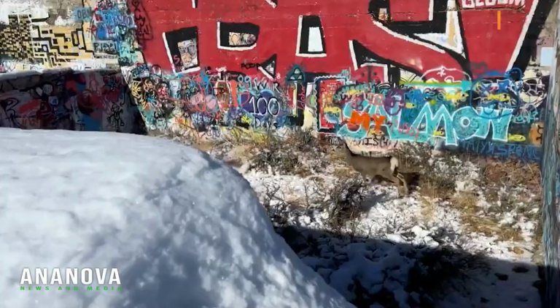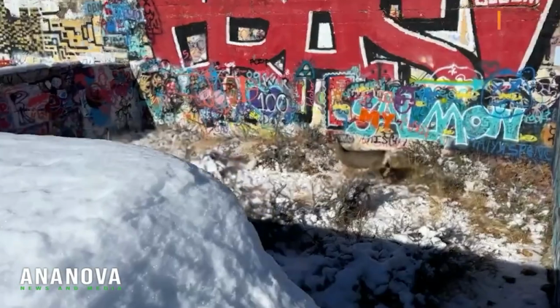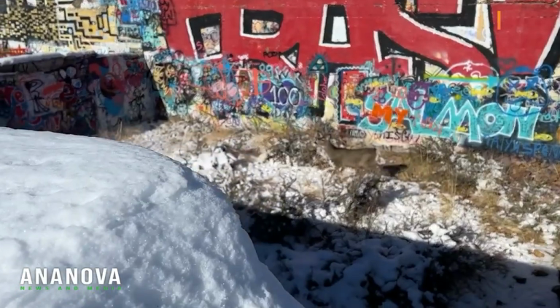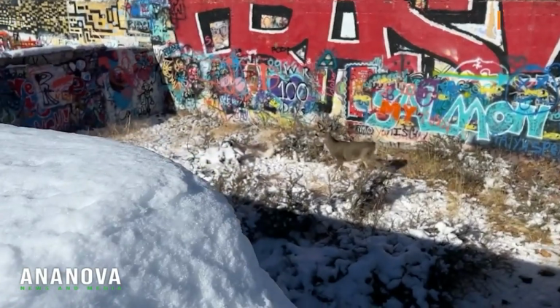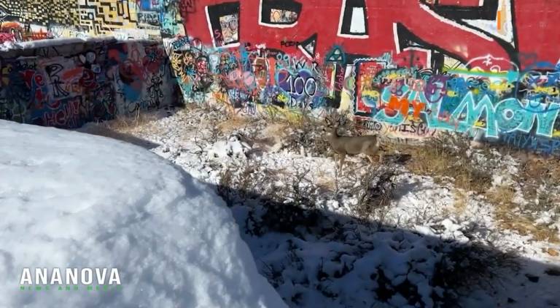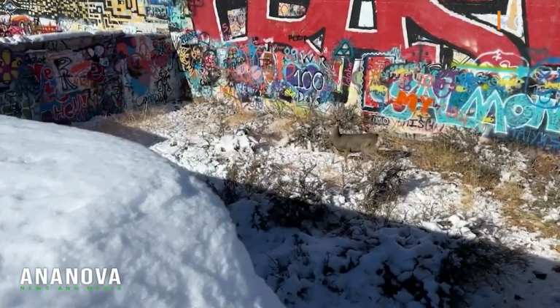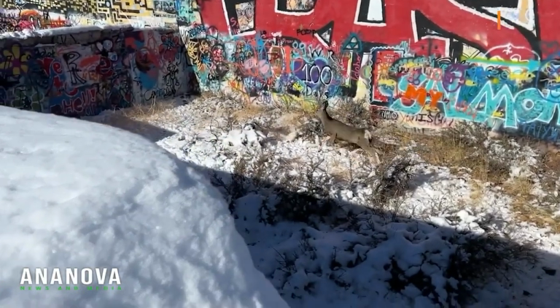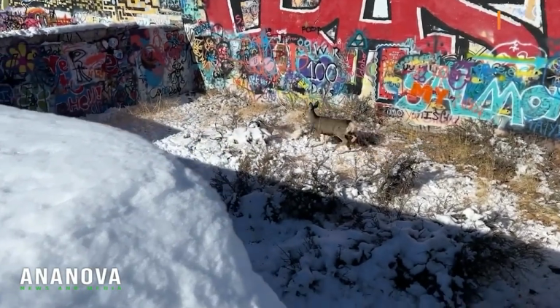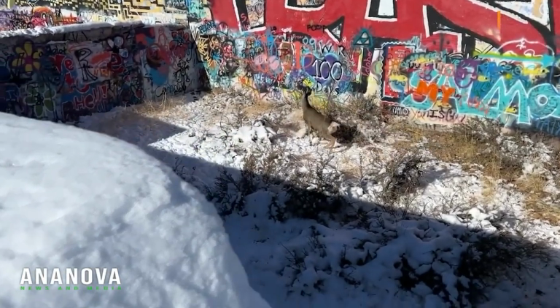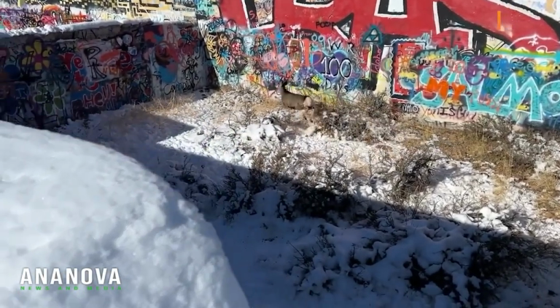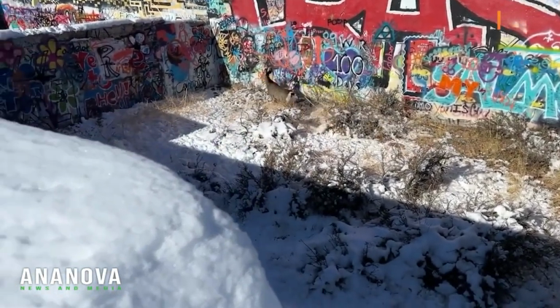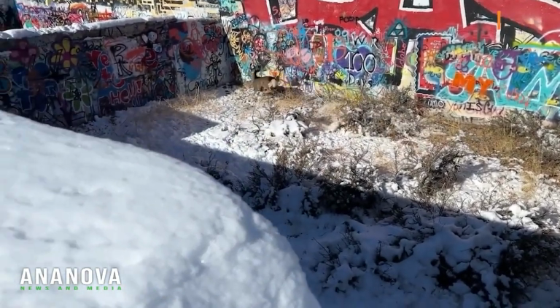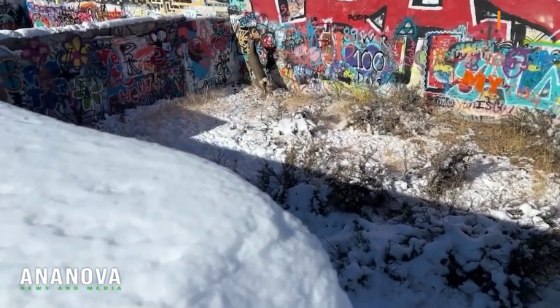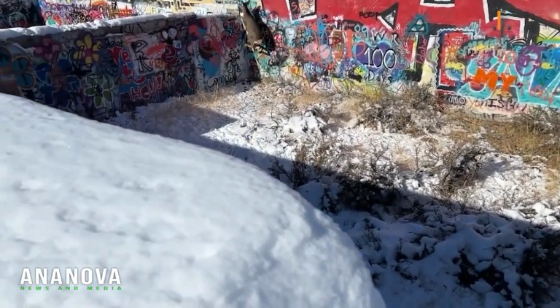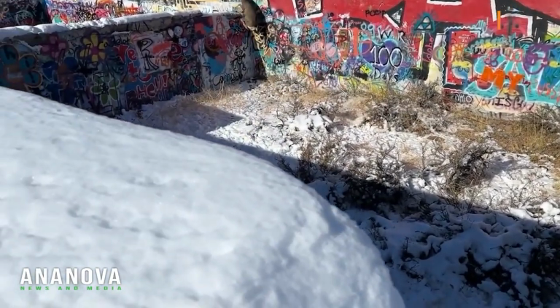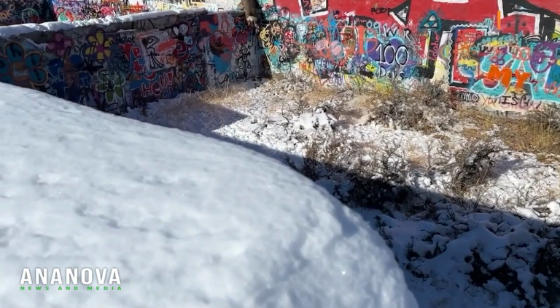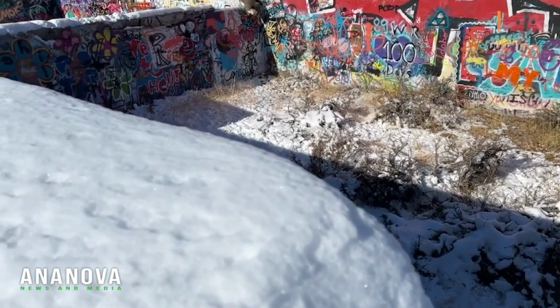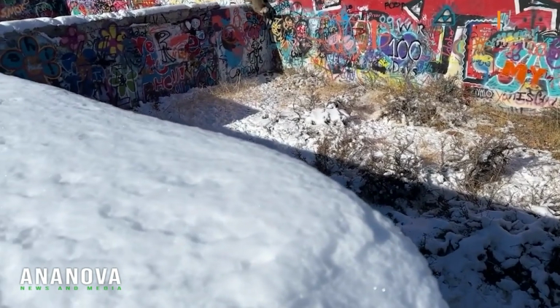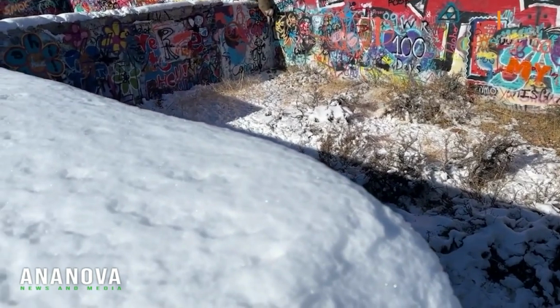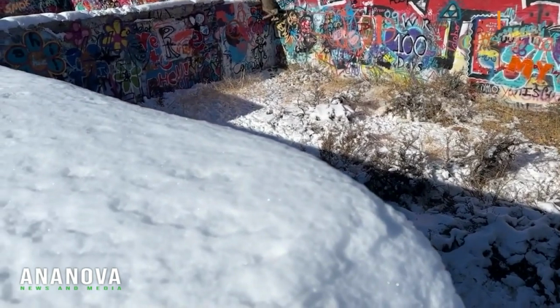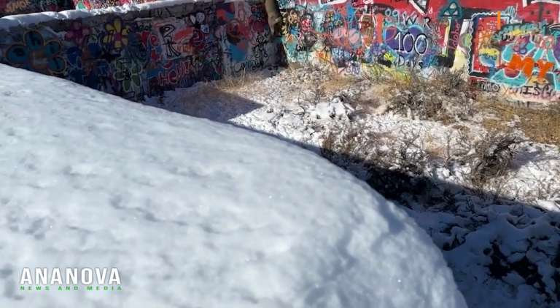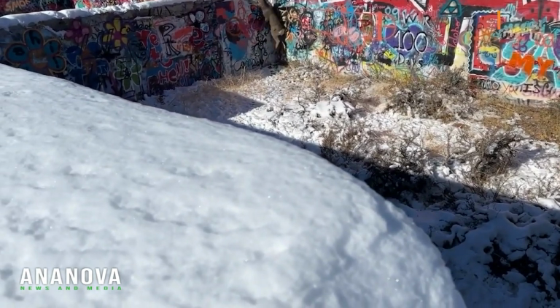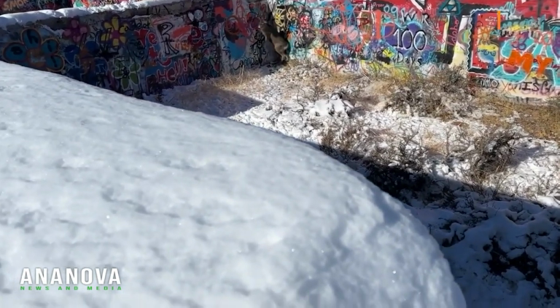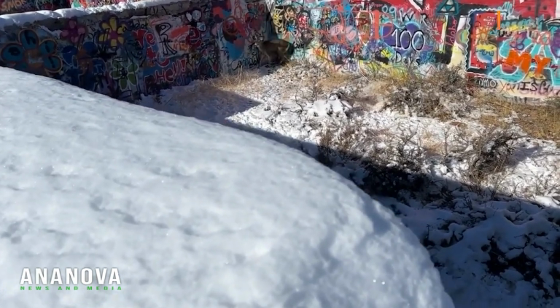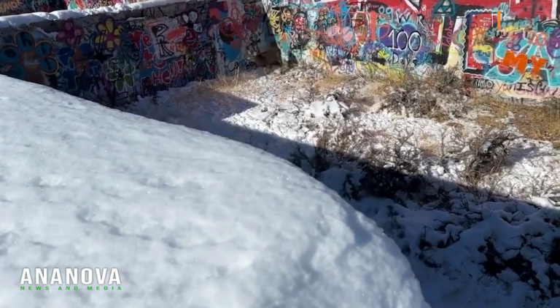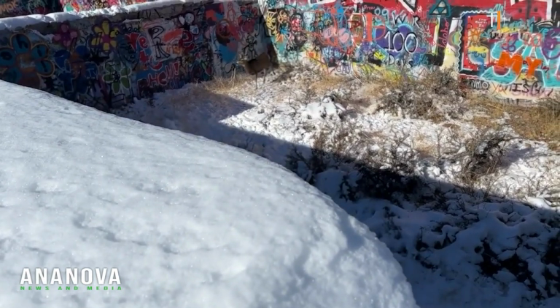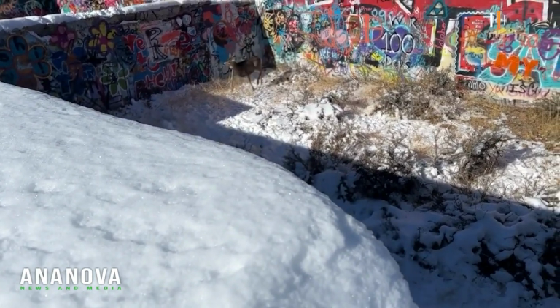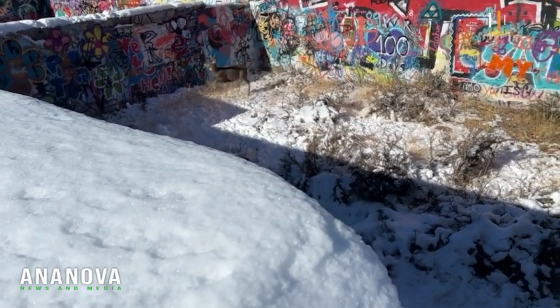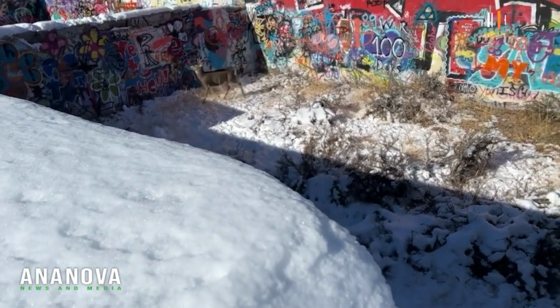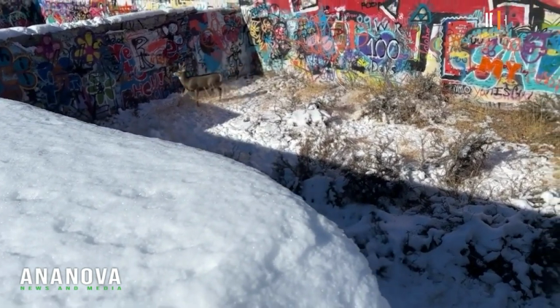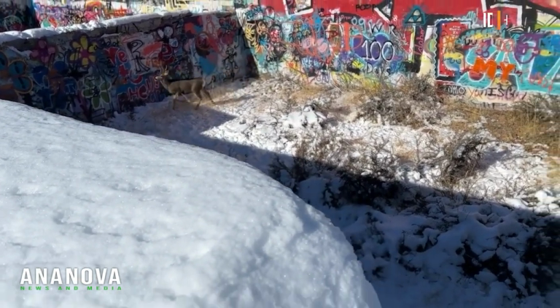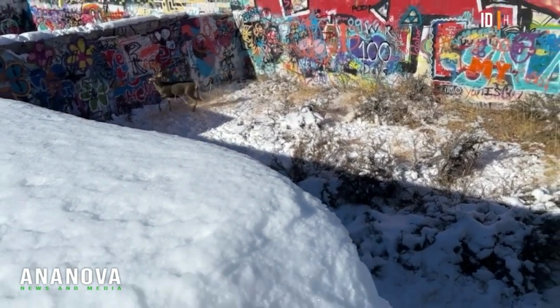Recently our staff responded to a unique situation up in the Wood River Valley concerning a young mule deer buck falling into an abandoned water tank.